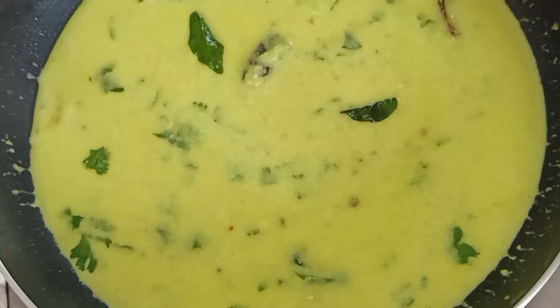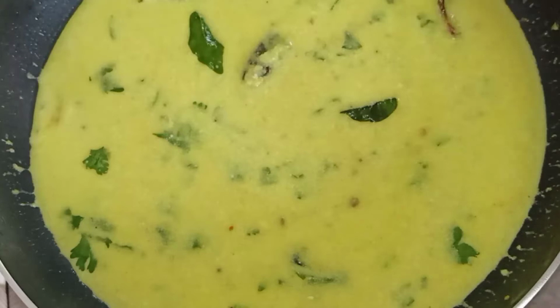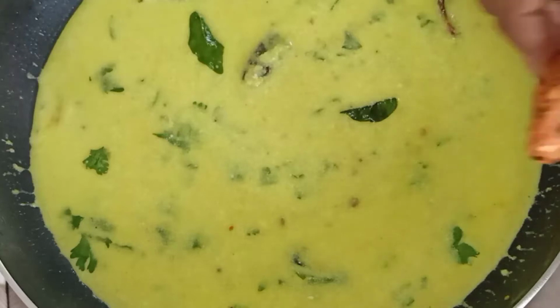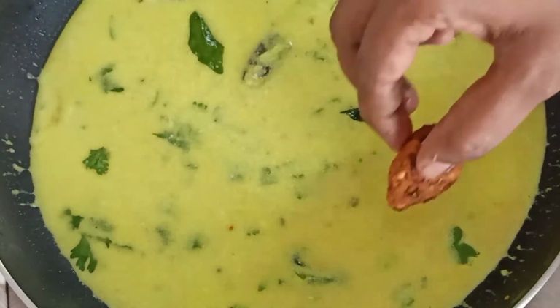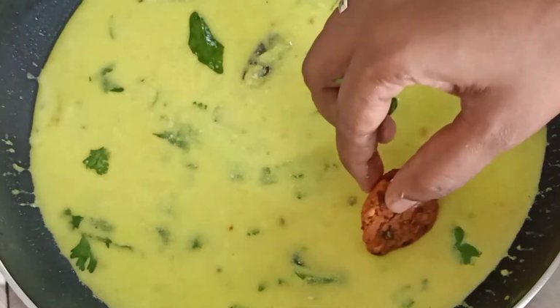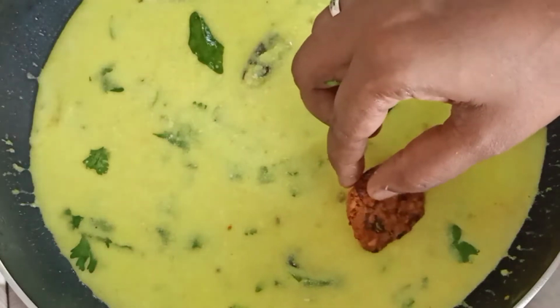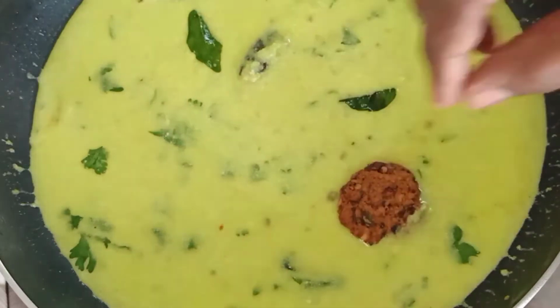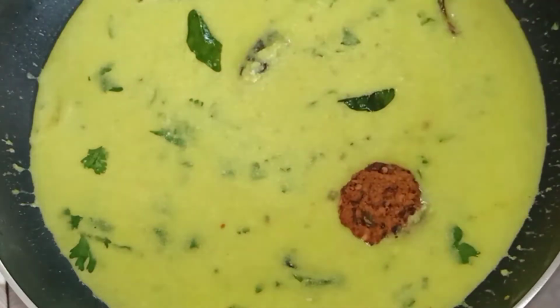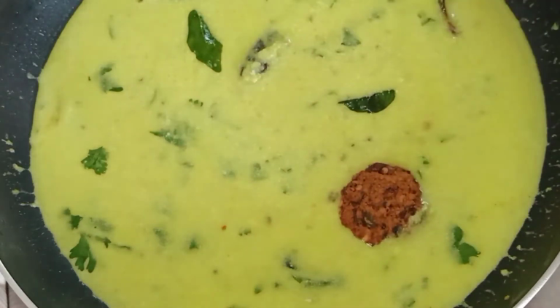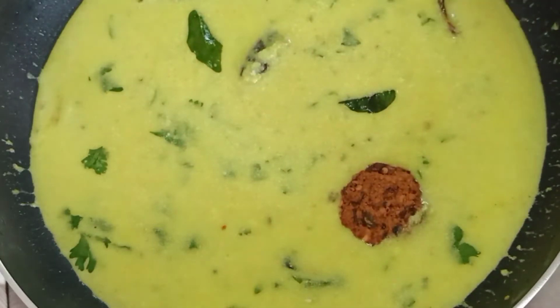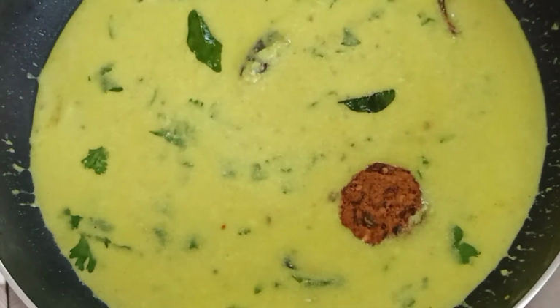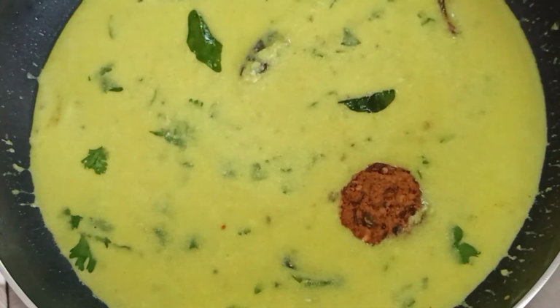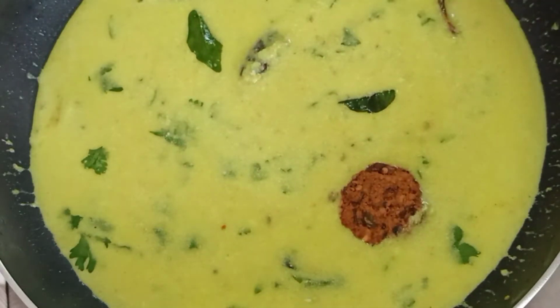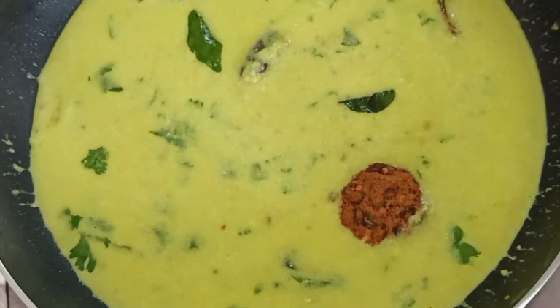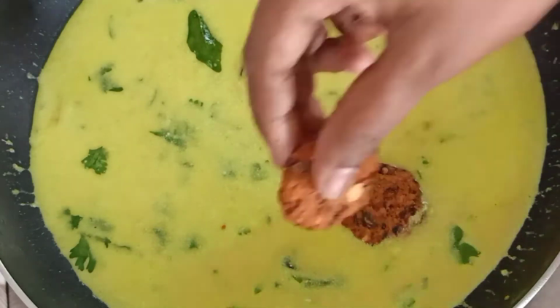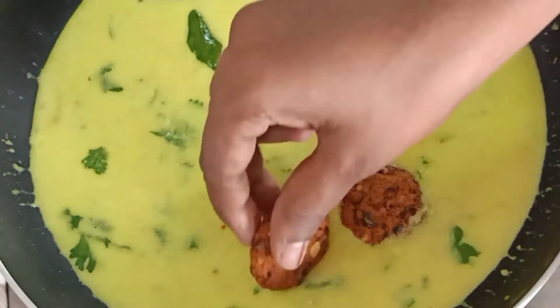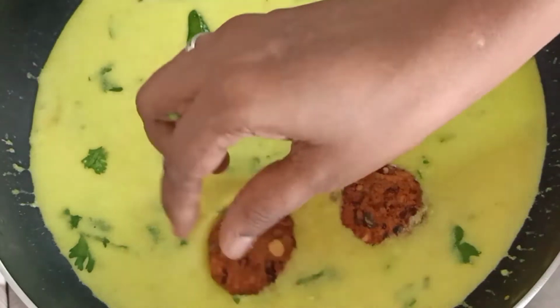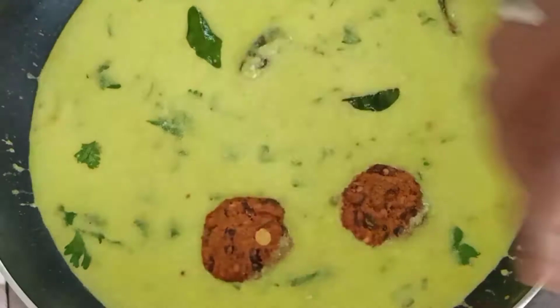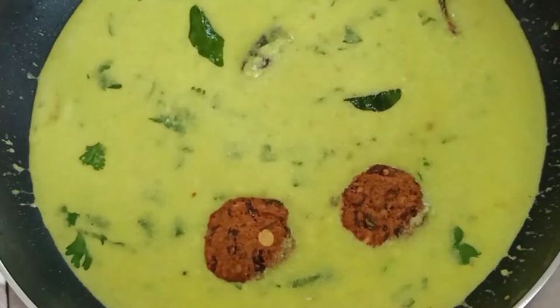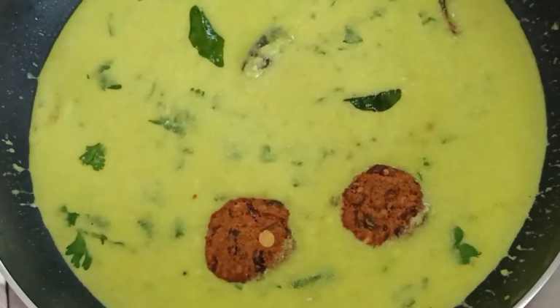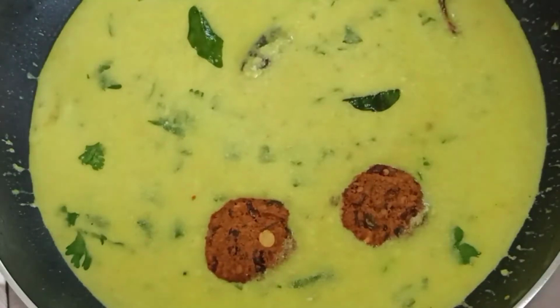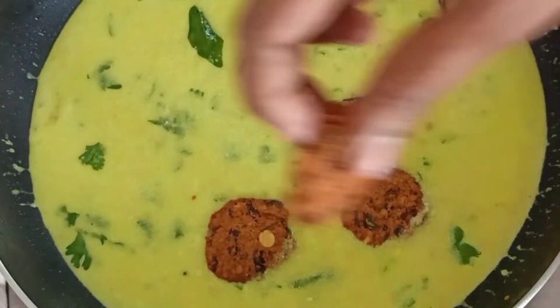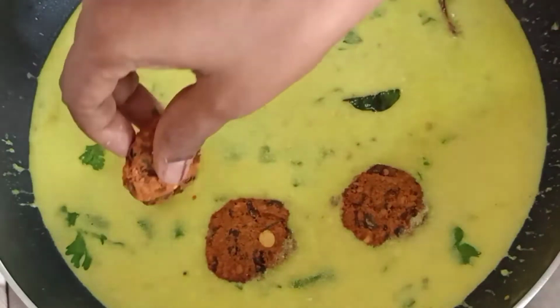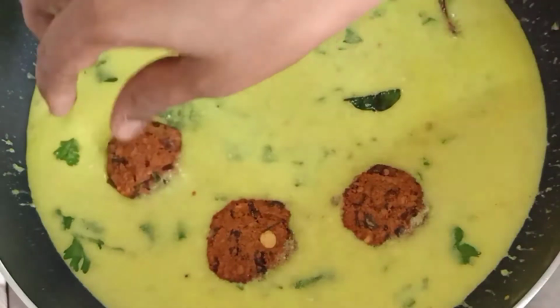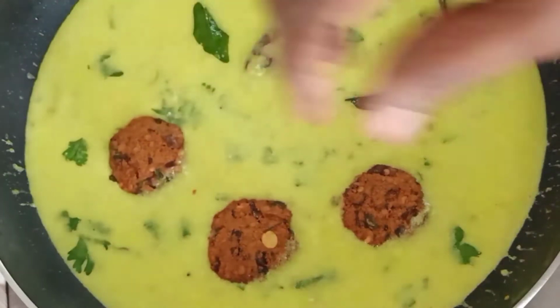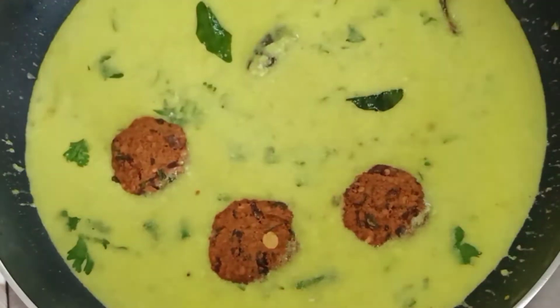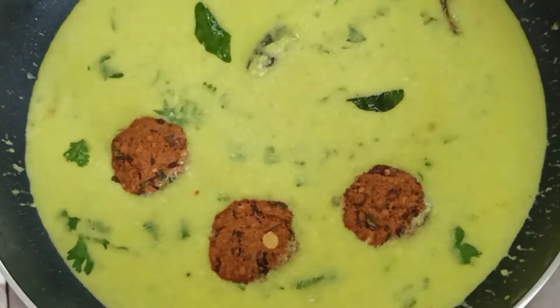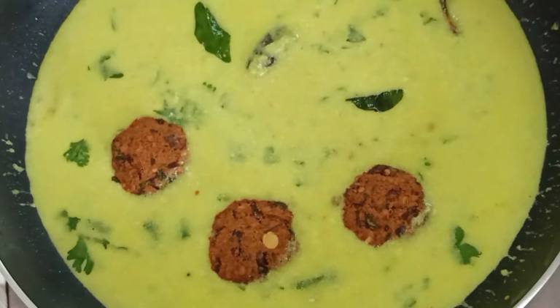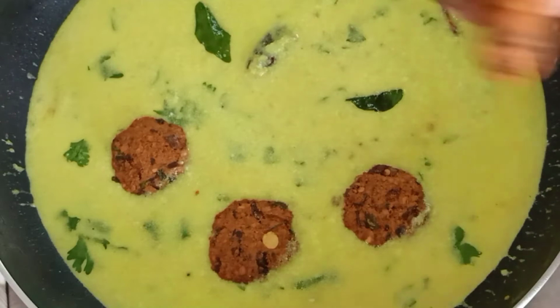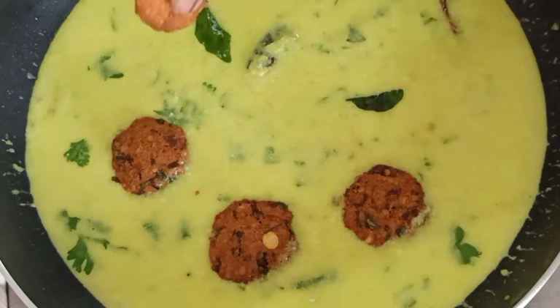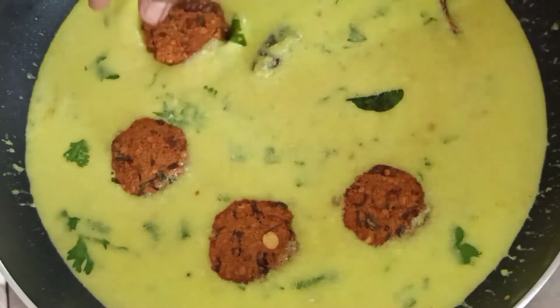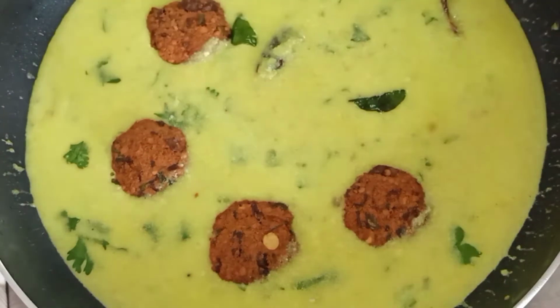Hello friends, welcome back to M.E.M.A.D.R.S. Cooking with Hemalathah Vinoth Kumar. Hello everyone, welcome to our channel.